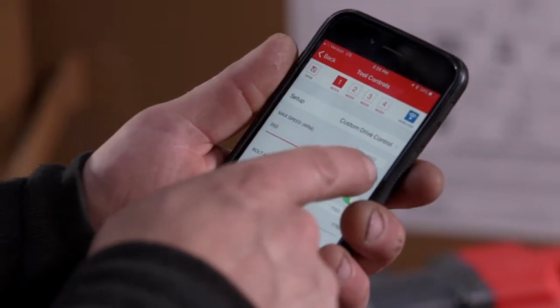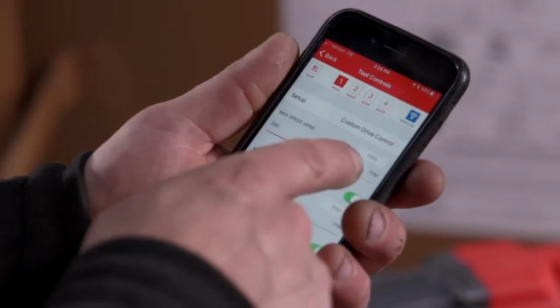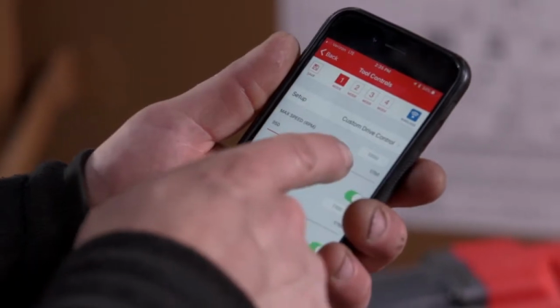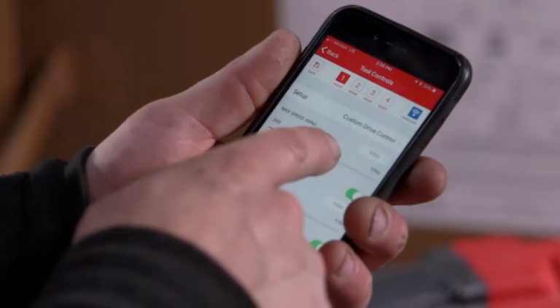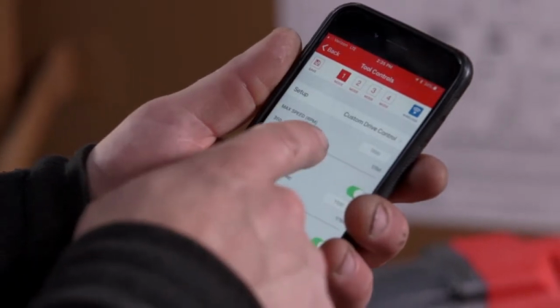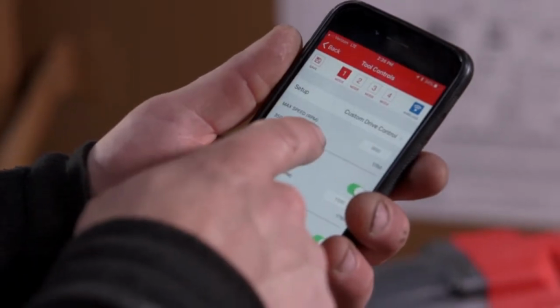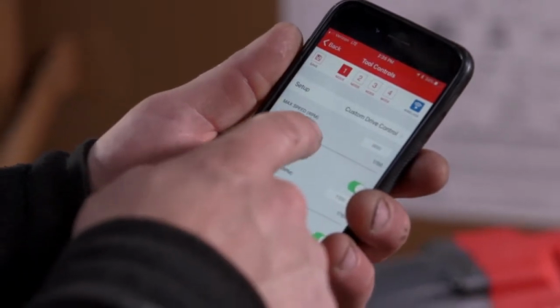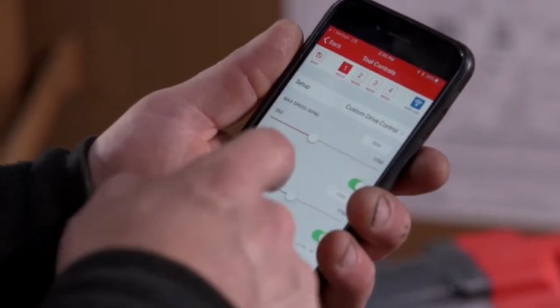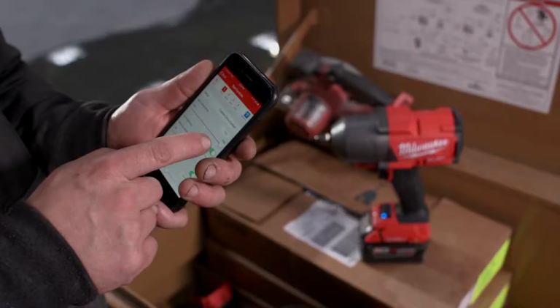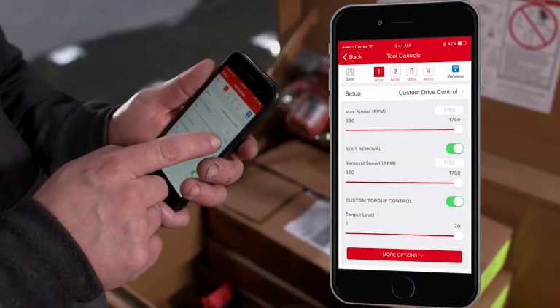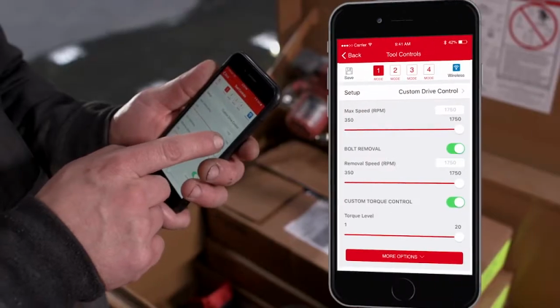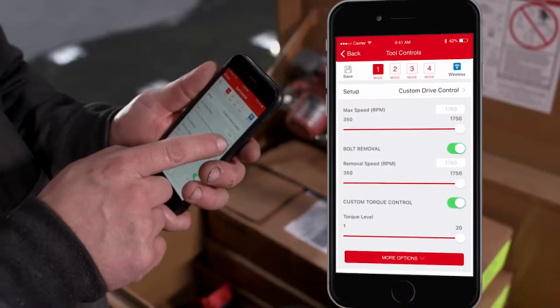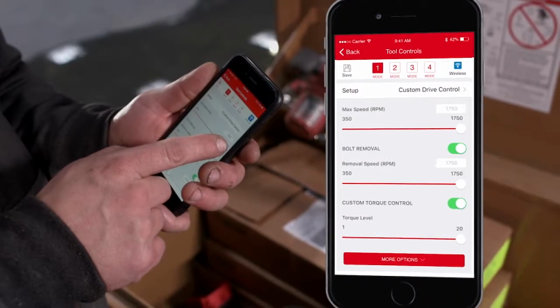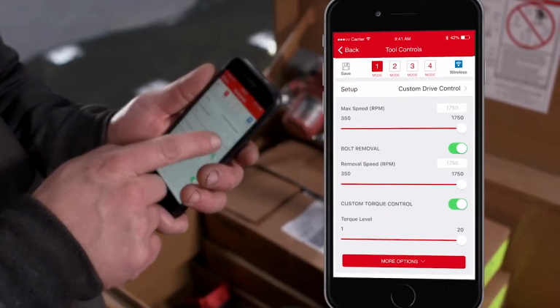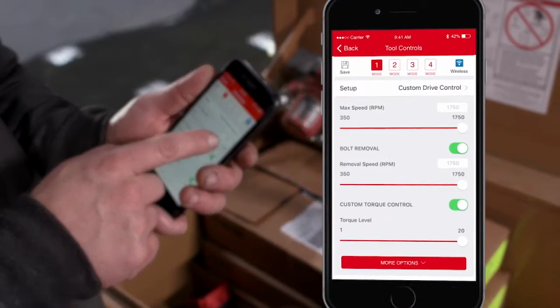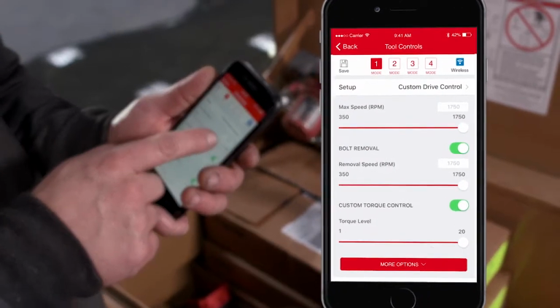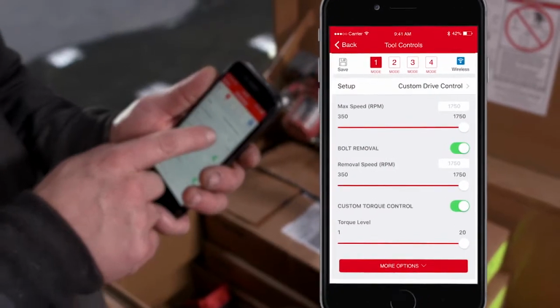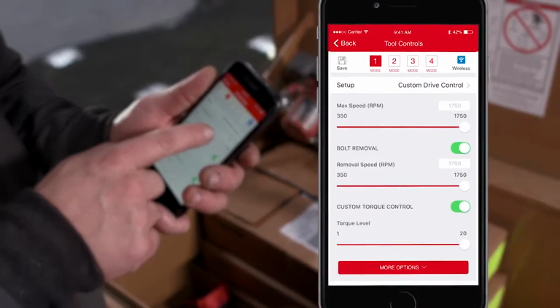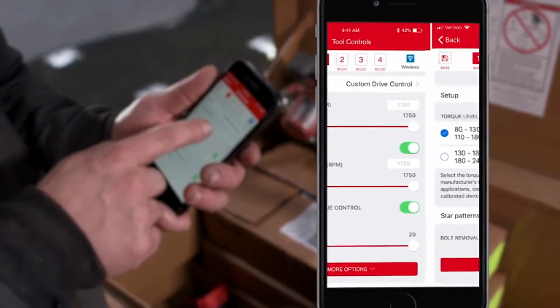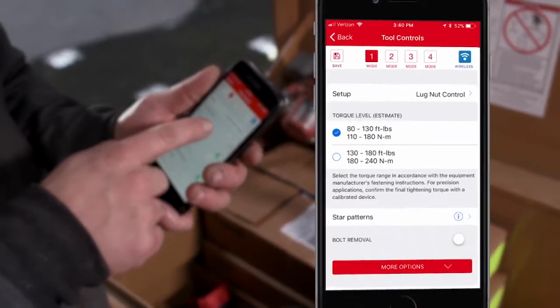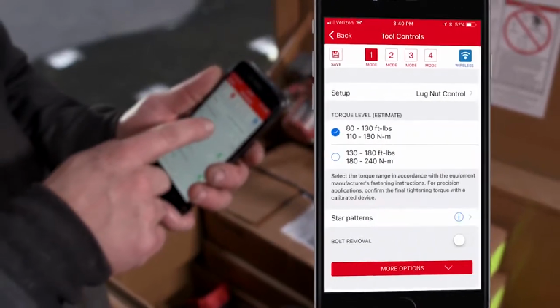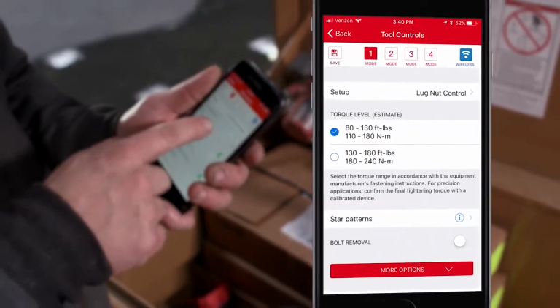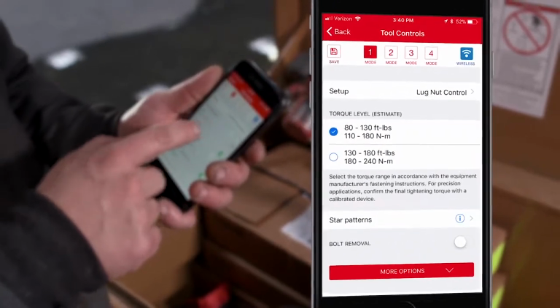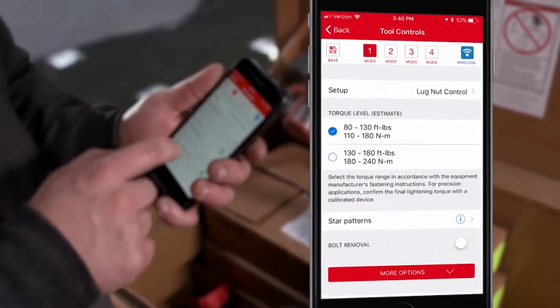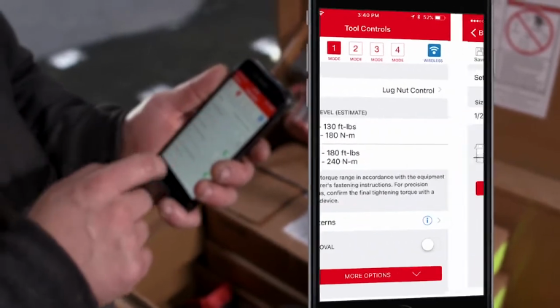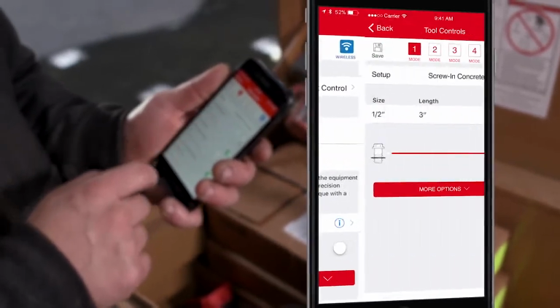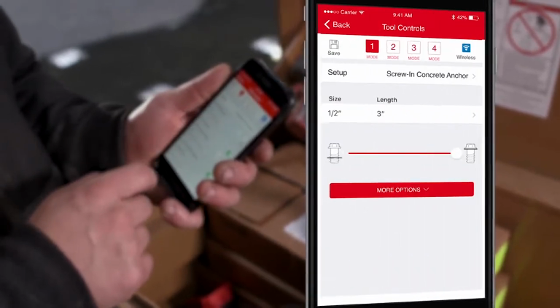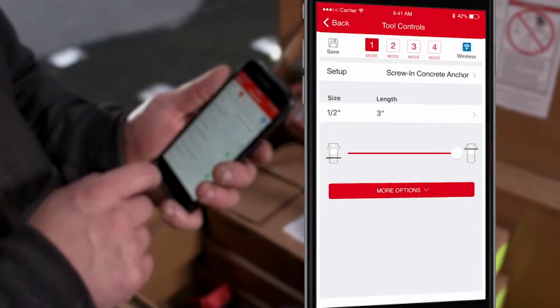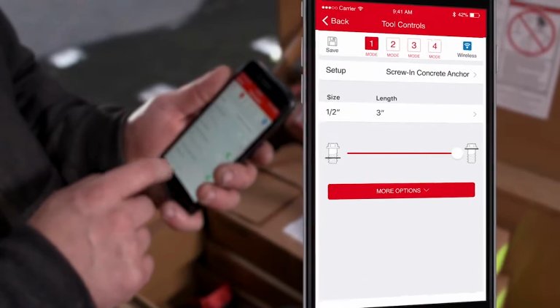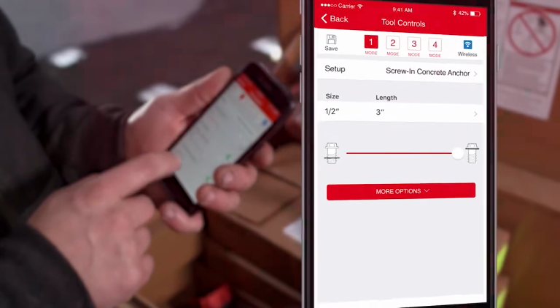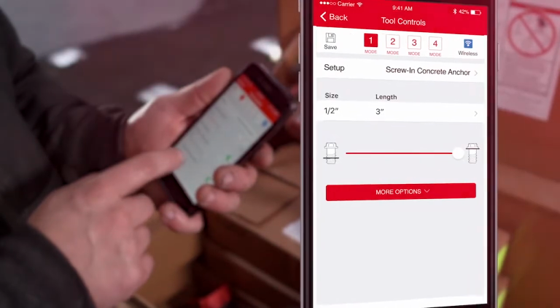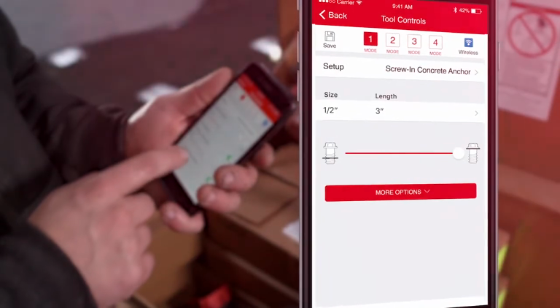One Key tool customization gives you access to a range of predetermined setups, like the custom drive control, lug nut mode, and concrete anchor mode.